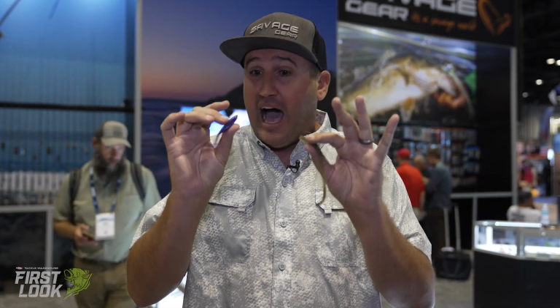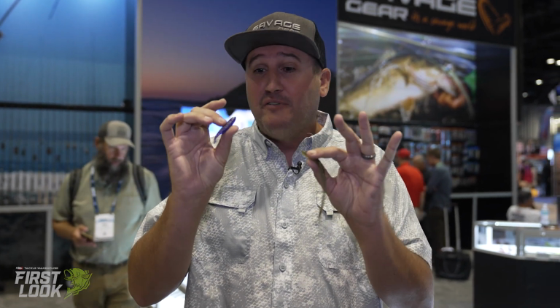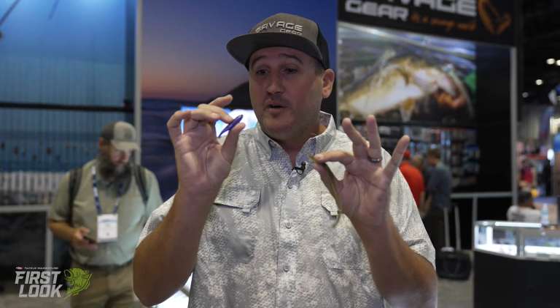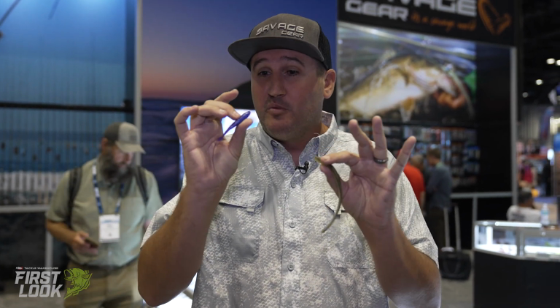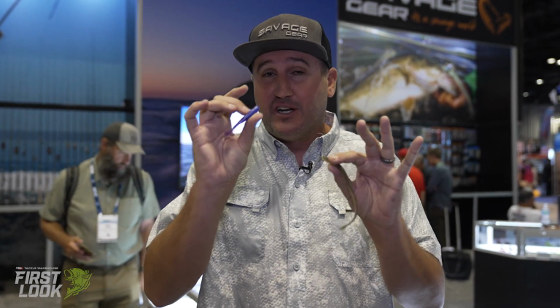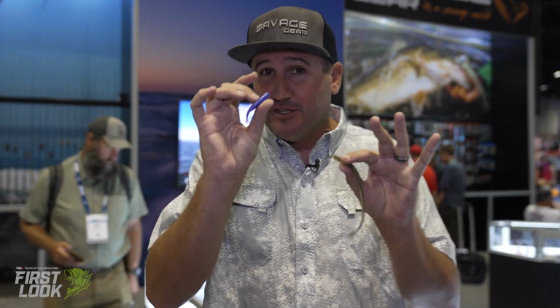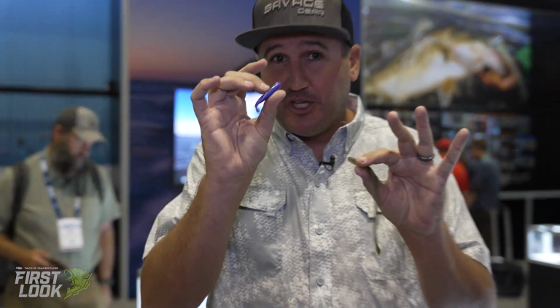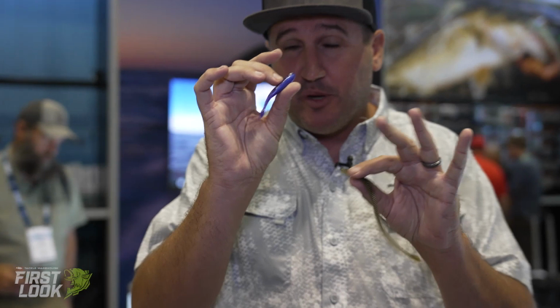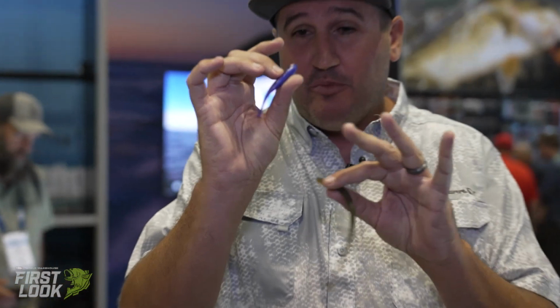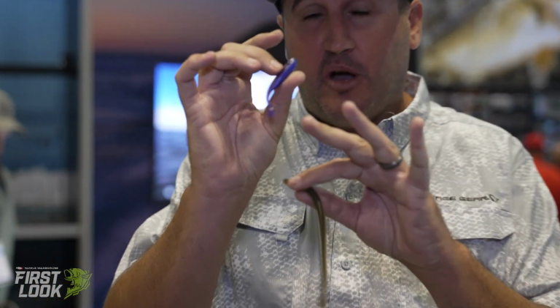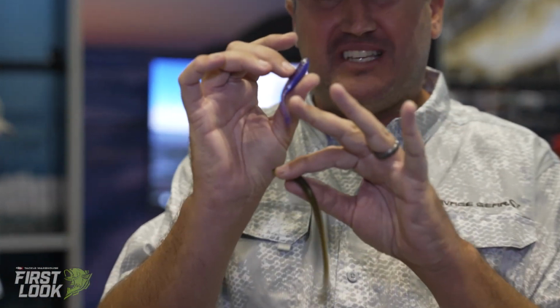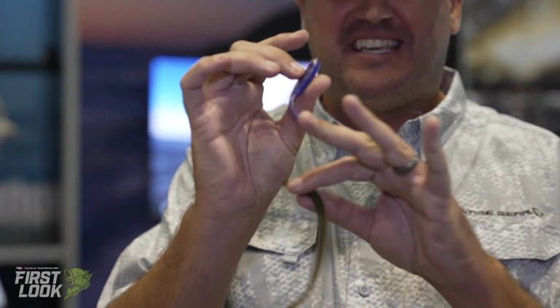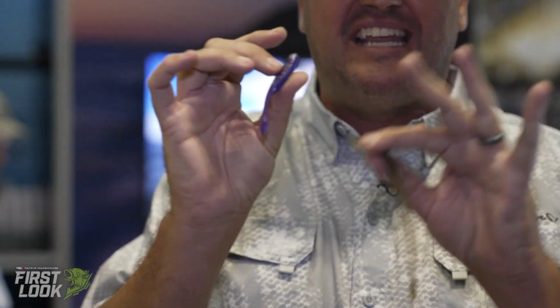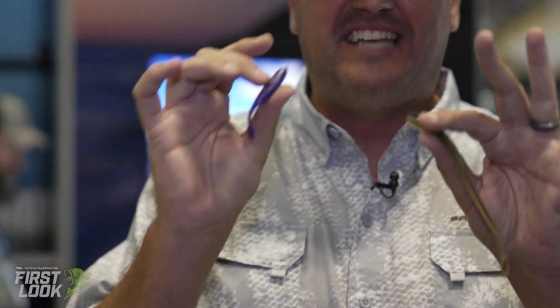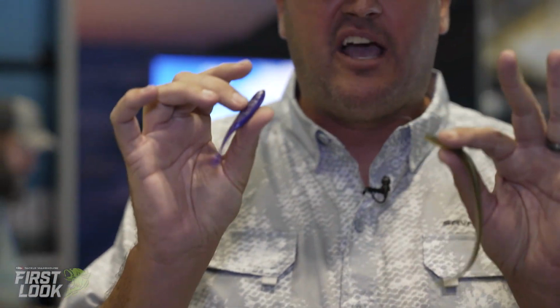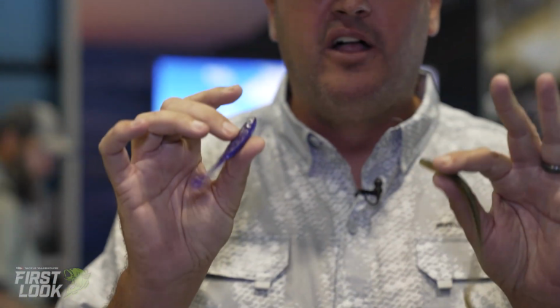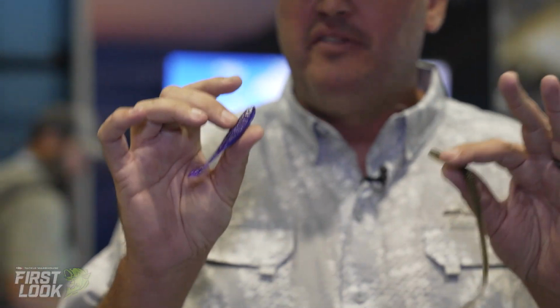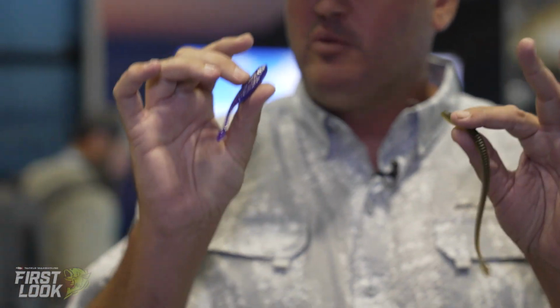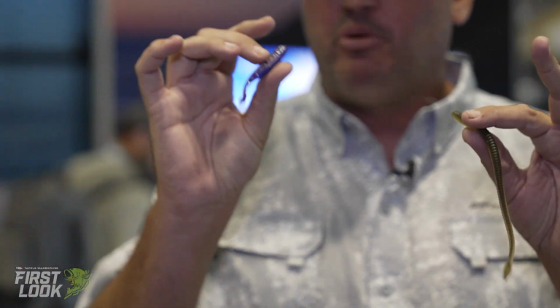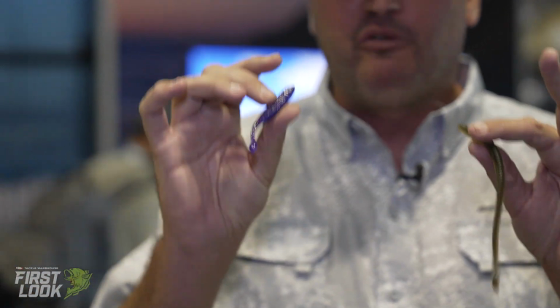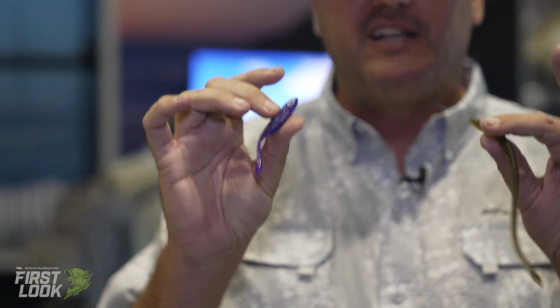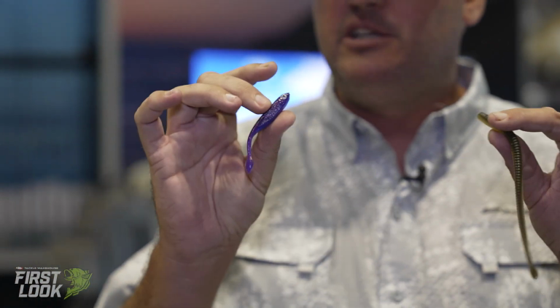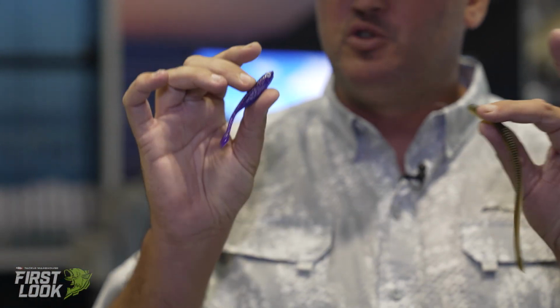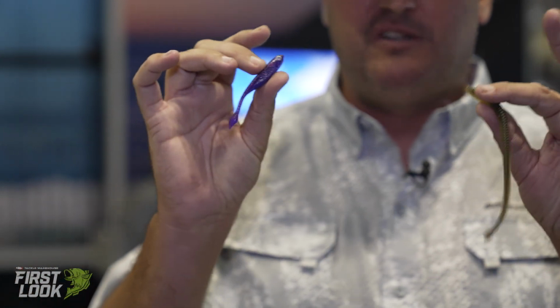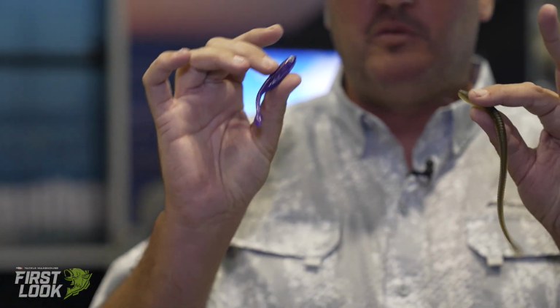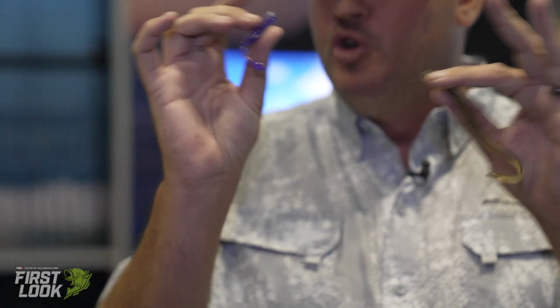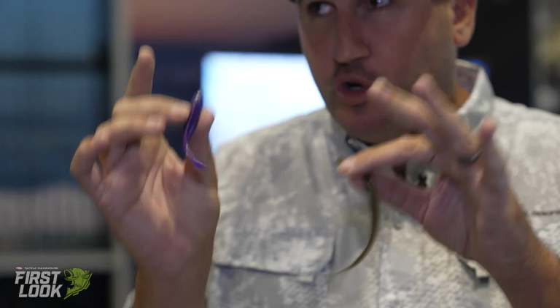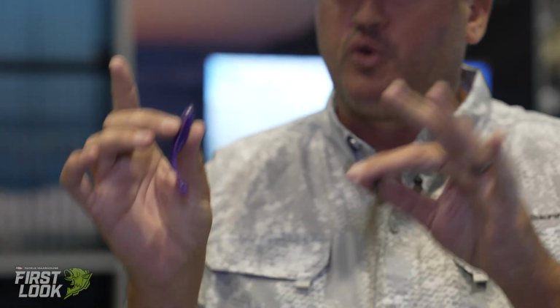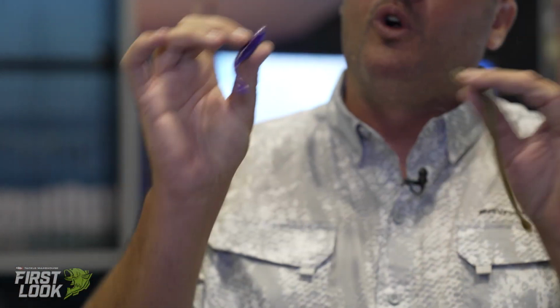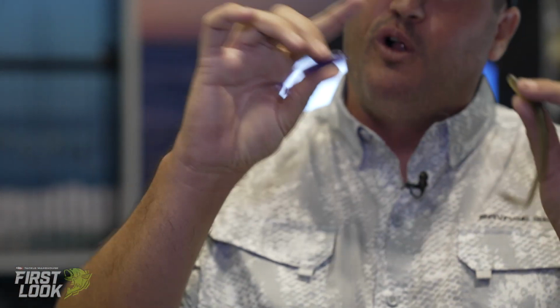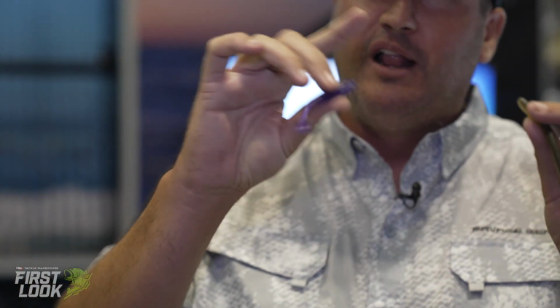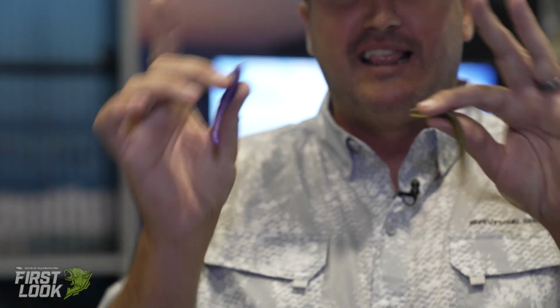I've always wanted a little chubbier minnow with a skinny tail that was perfectly neutrally buoyant.